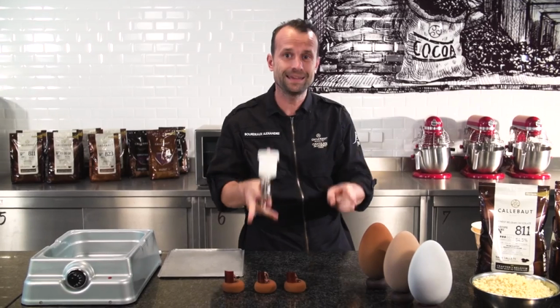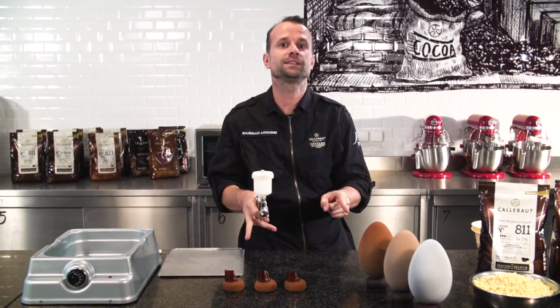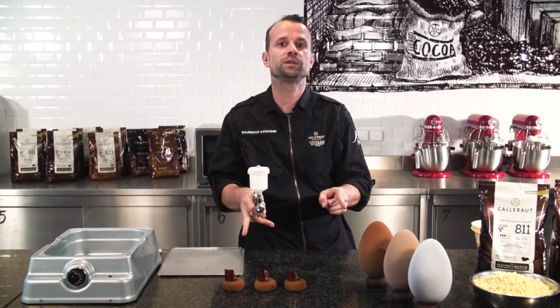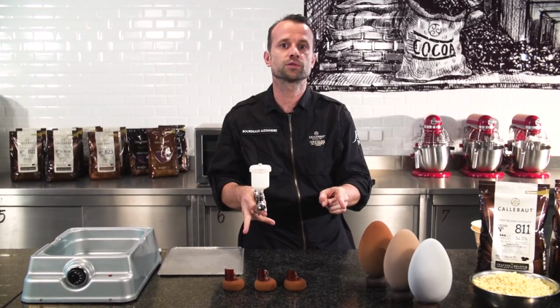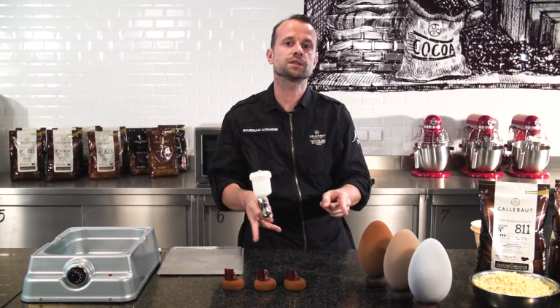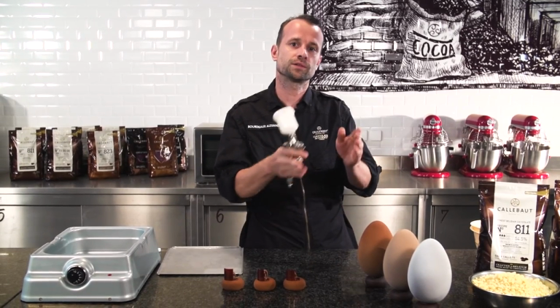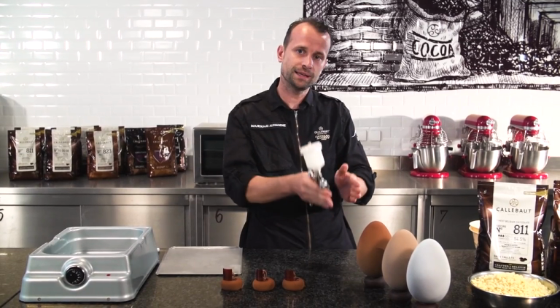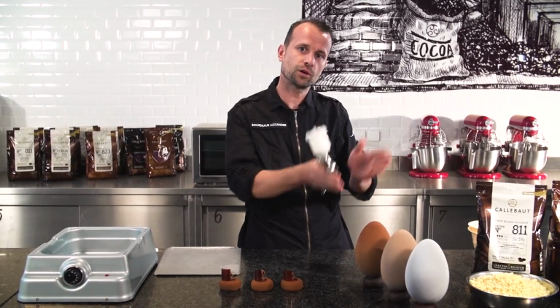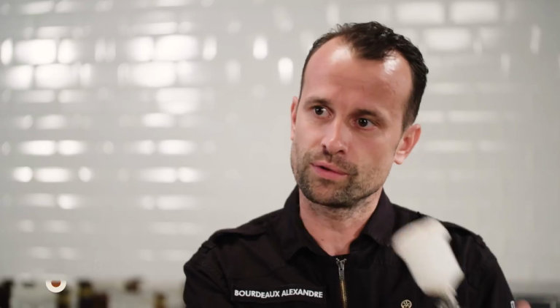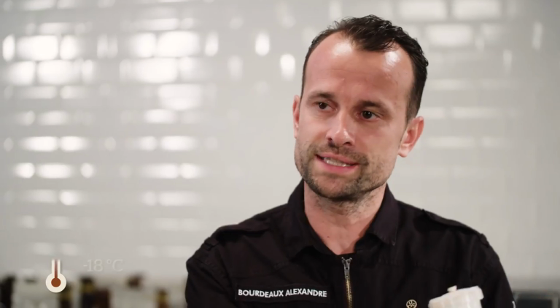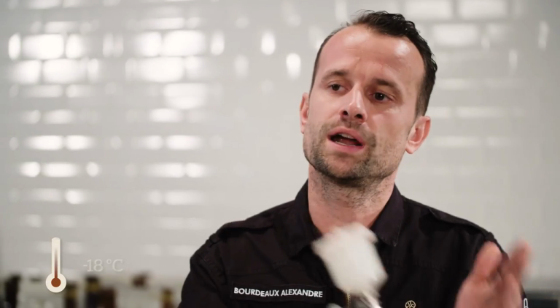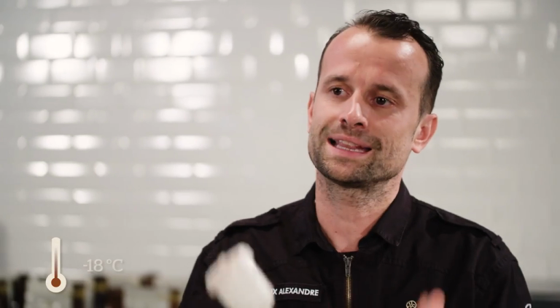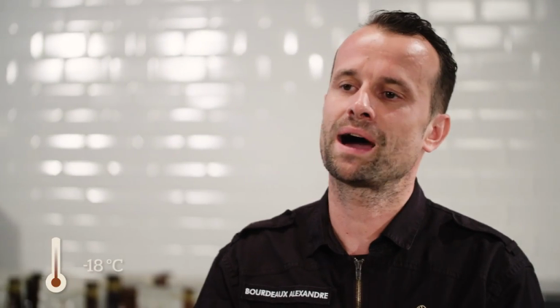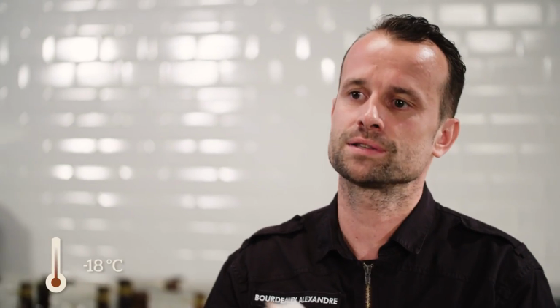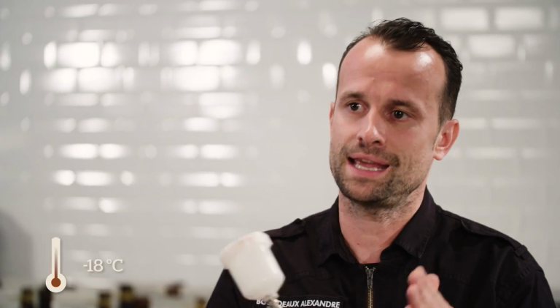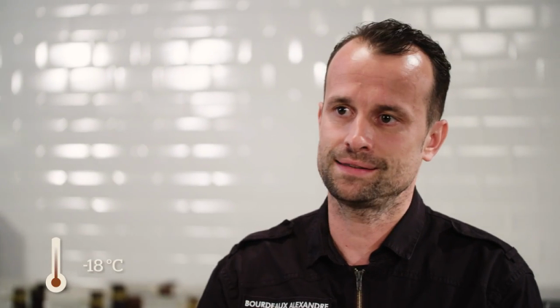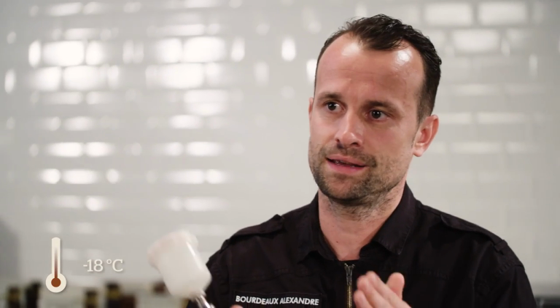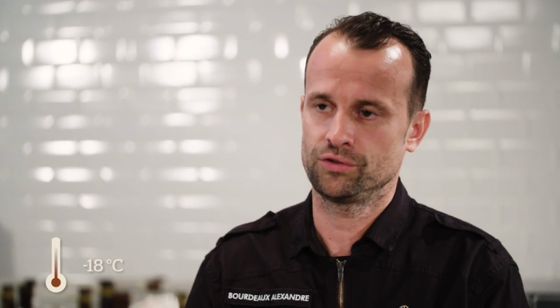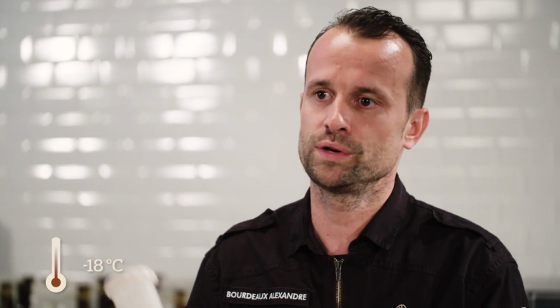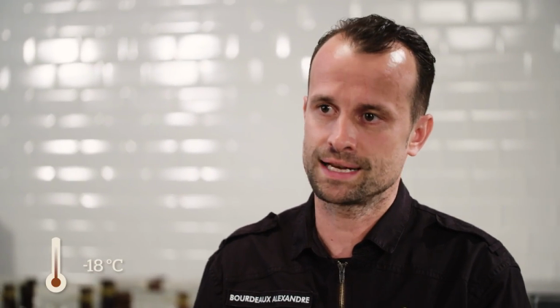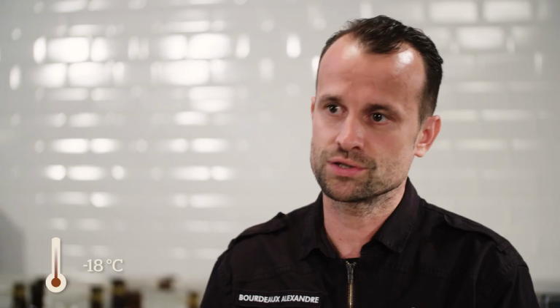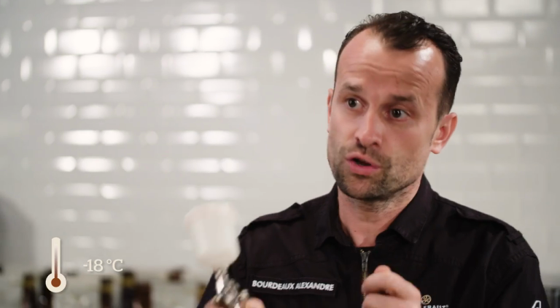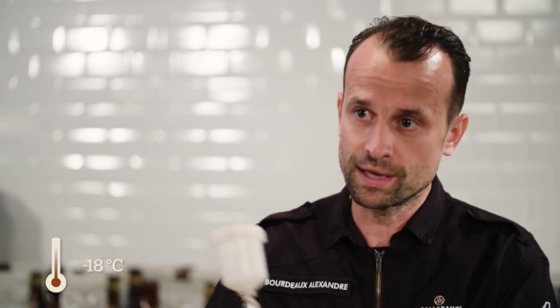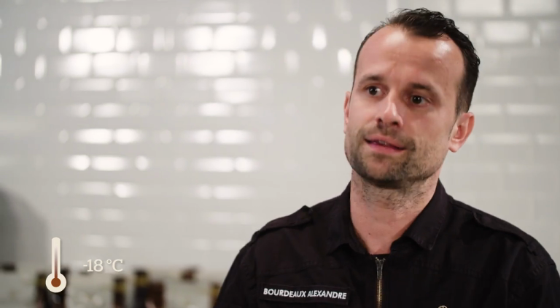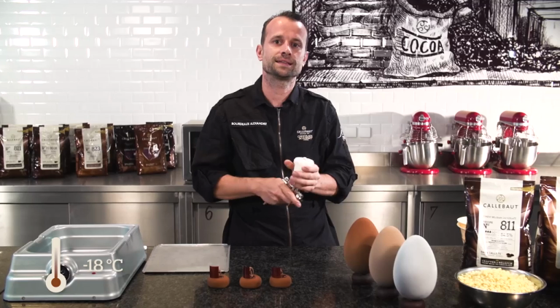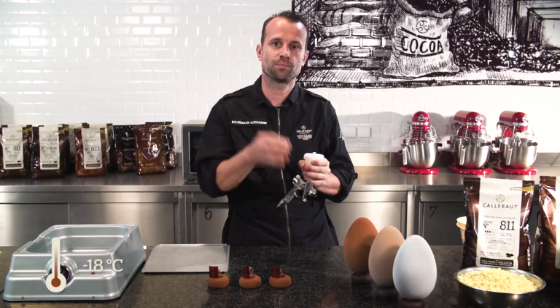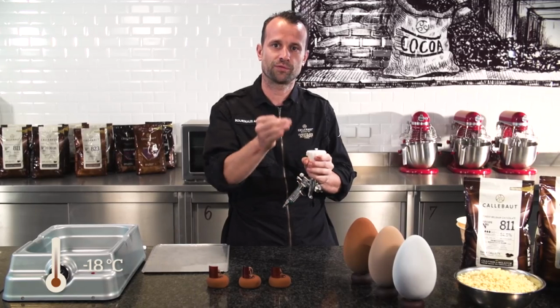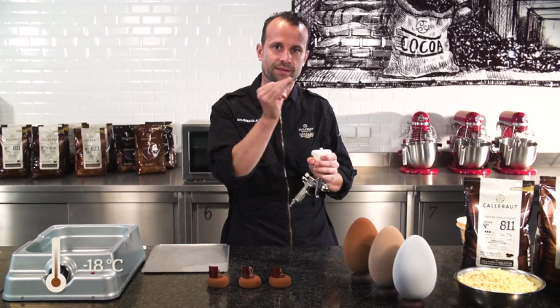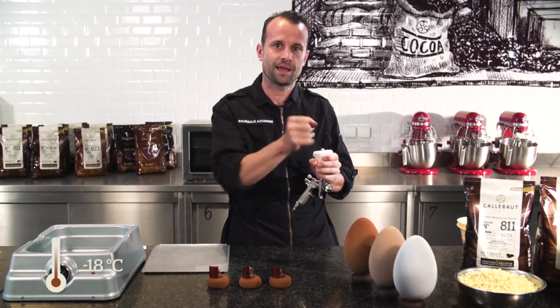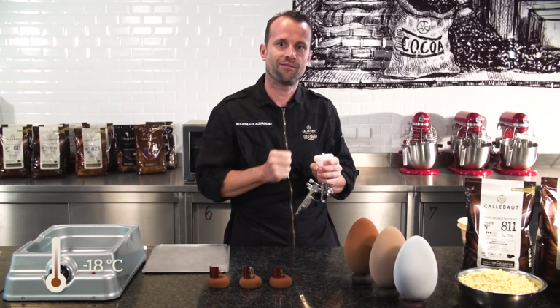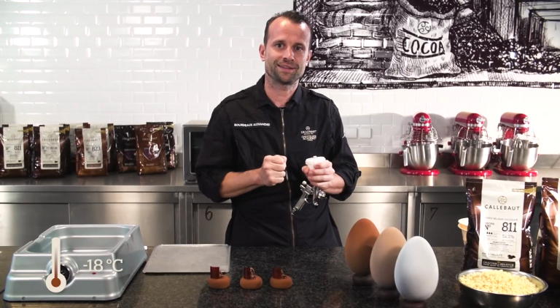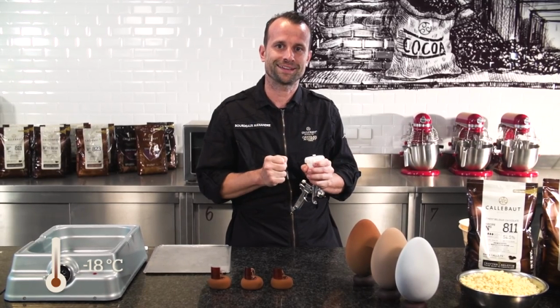They need to be frozen — they need to come from the freezer at minus 18 degrees Celsius — to get this perfect velvet effect.